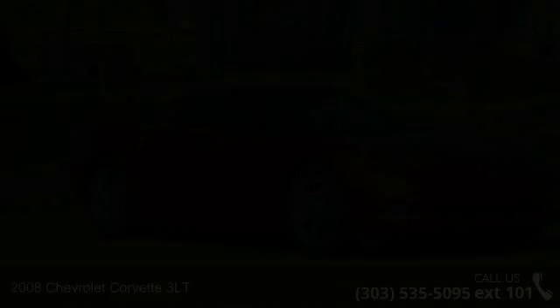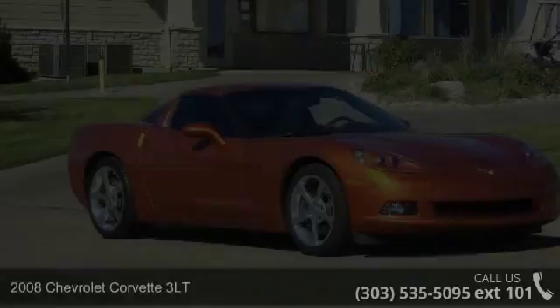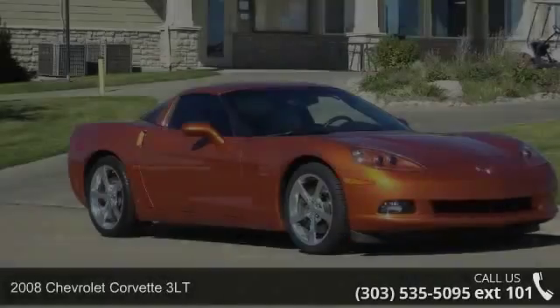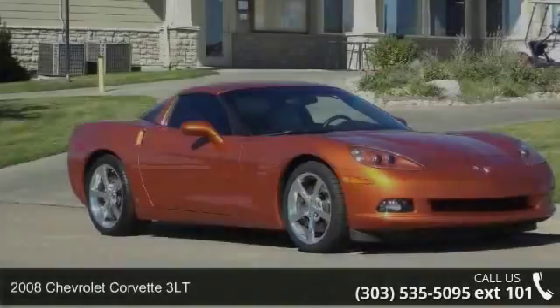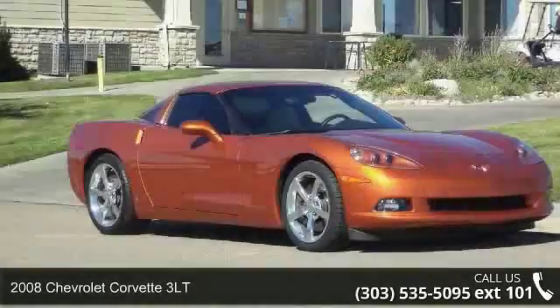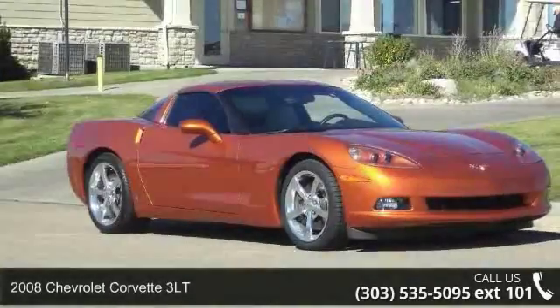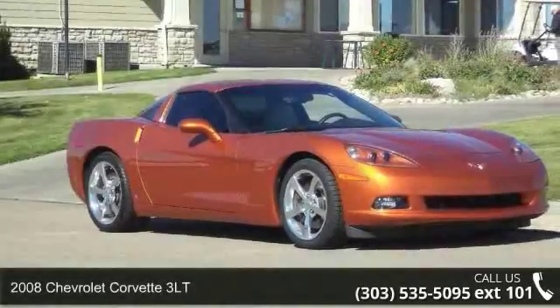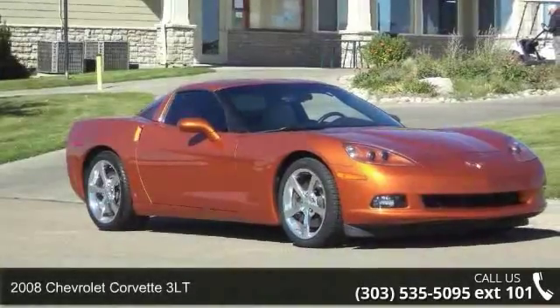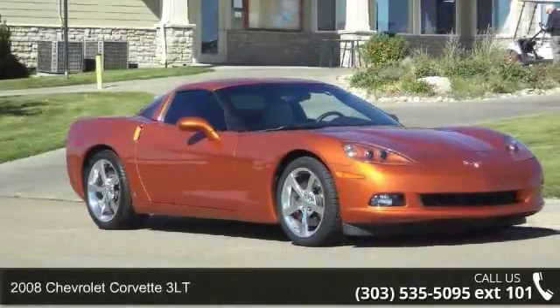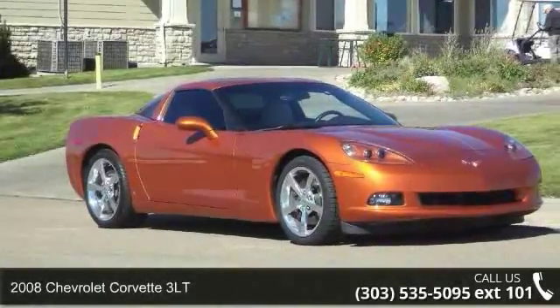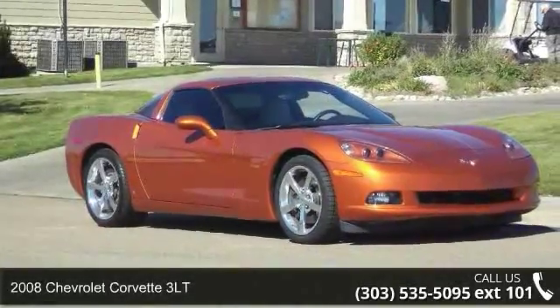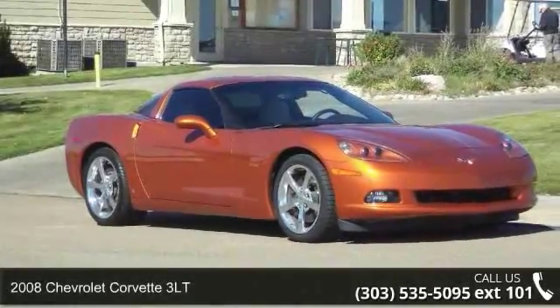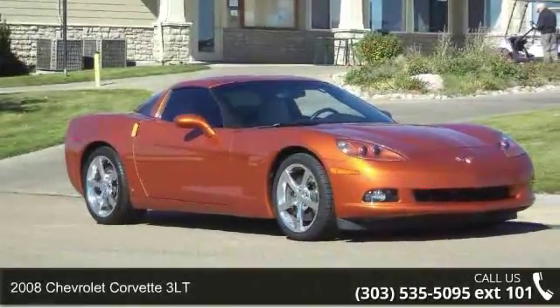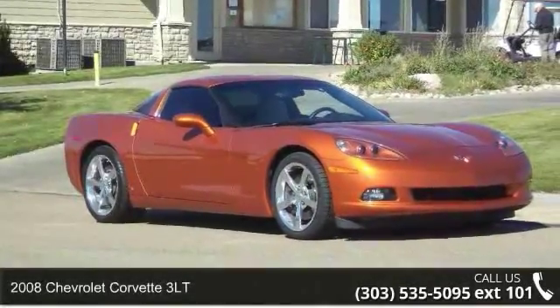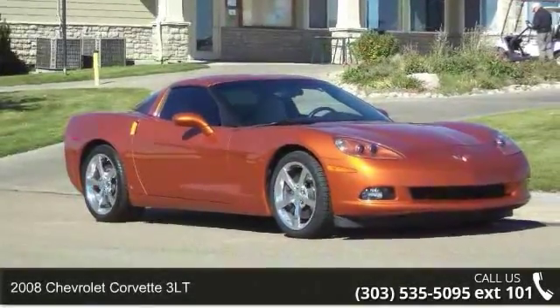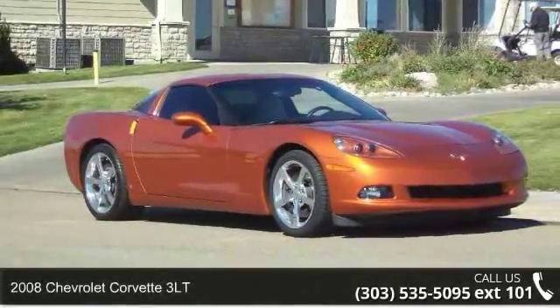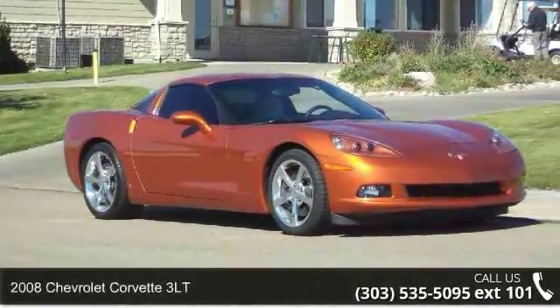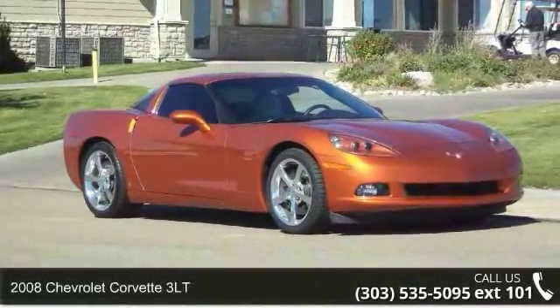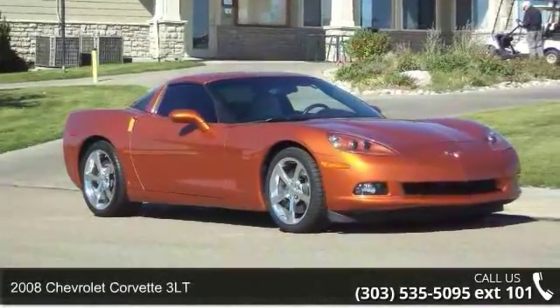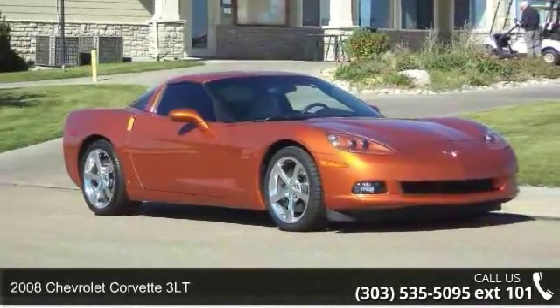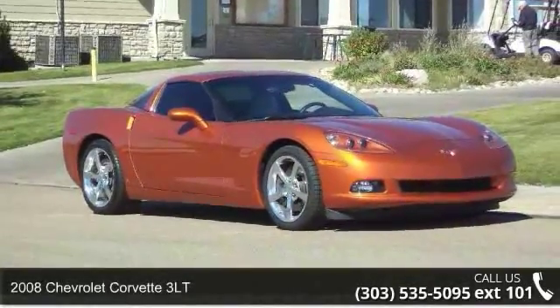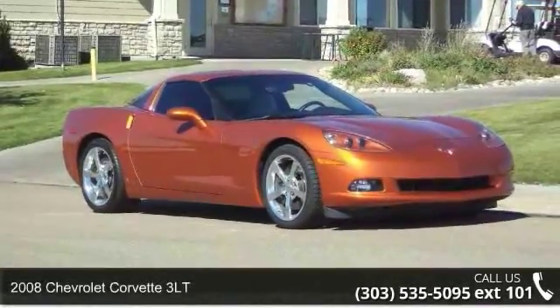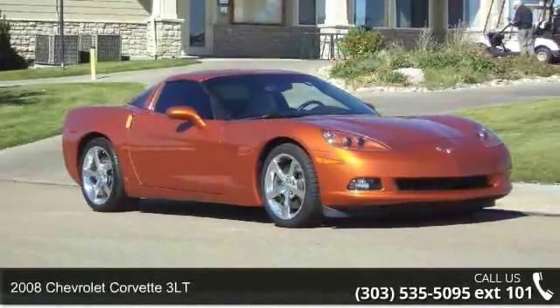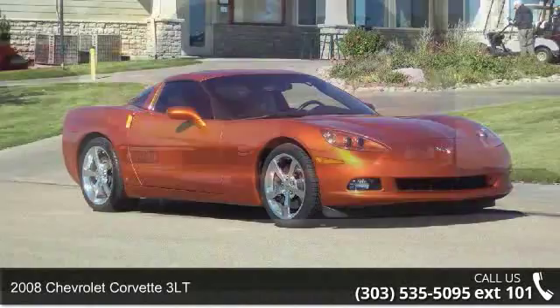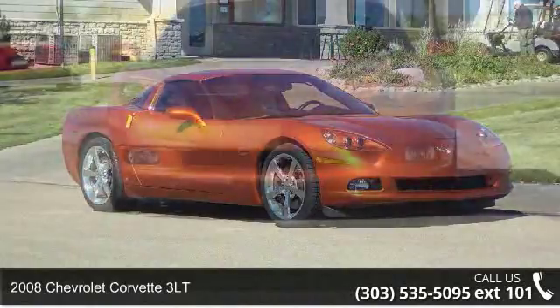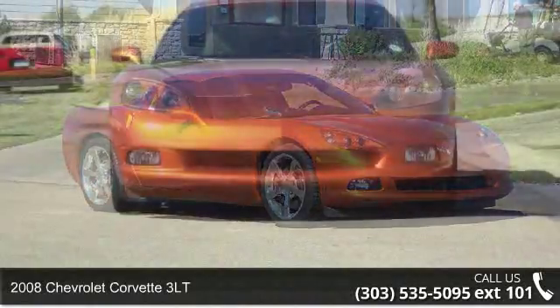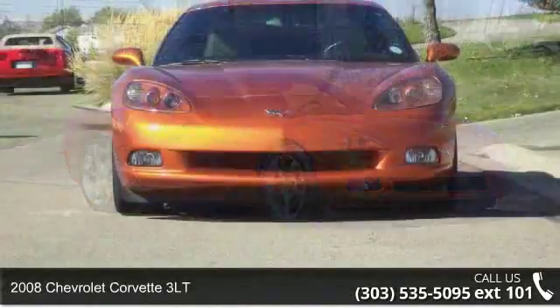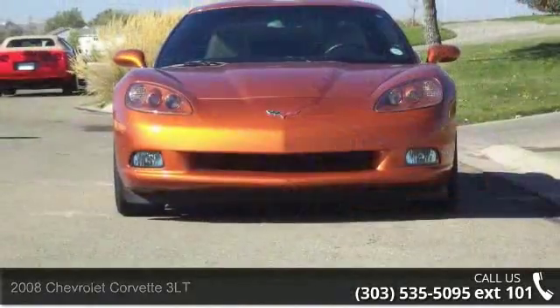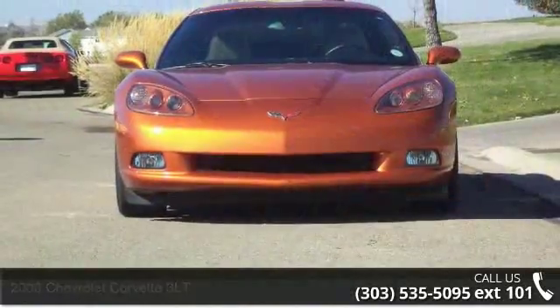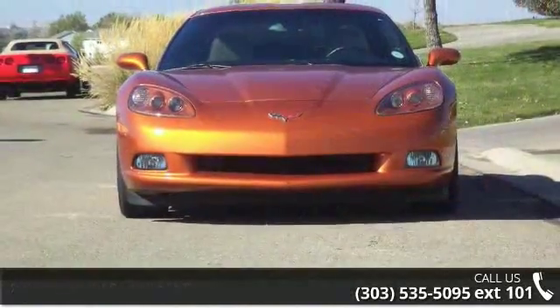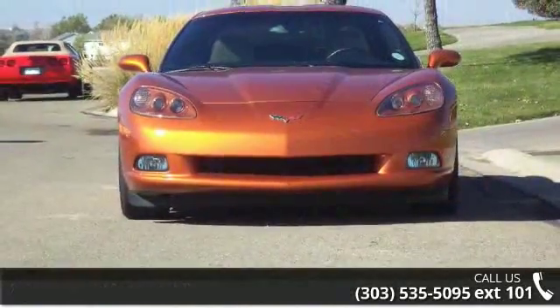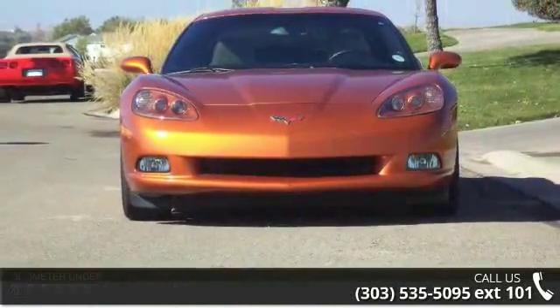Arrive in style with this 2008 Chevrolet Corvette 3LT. If you are looking for a first-rate auto, this one could be yours today.